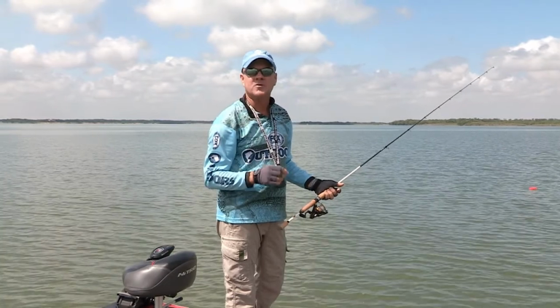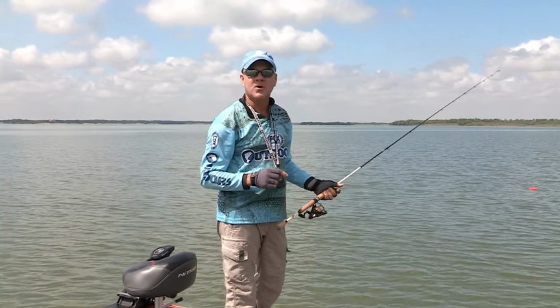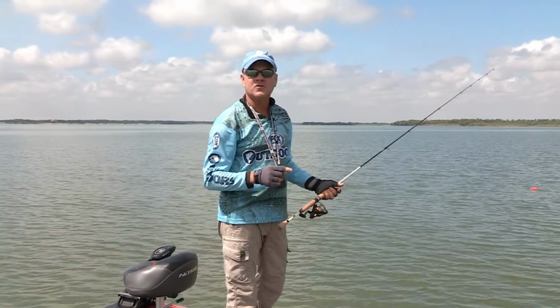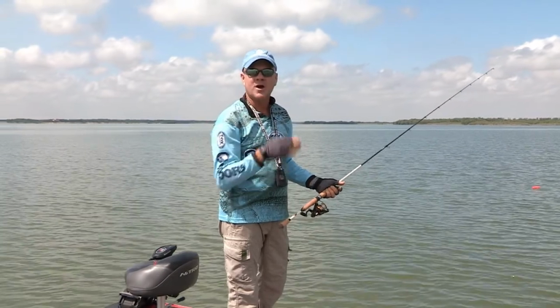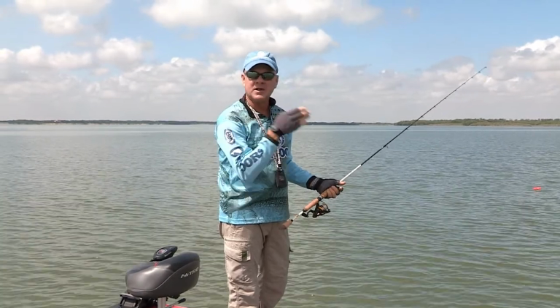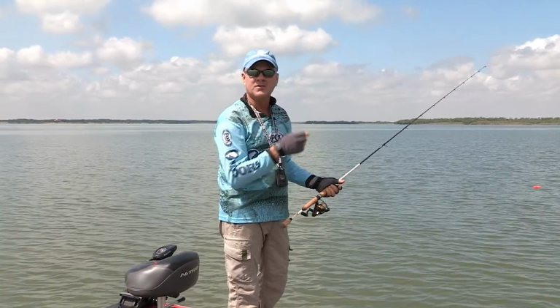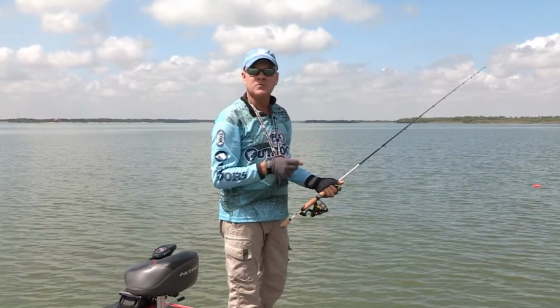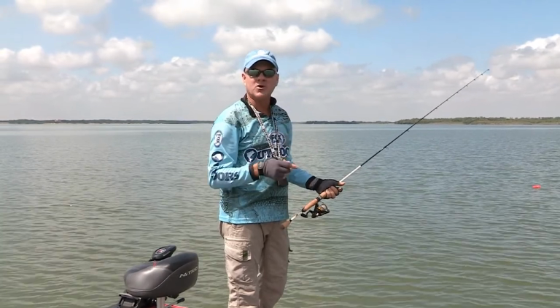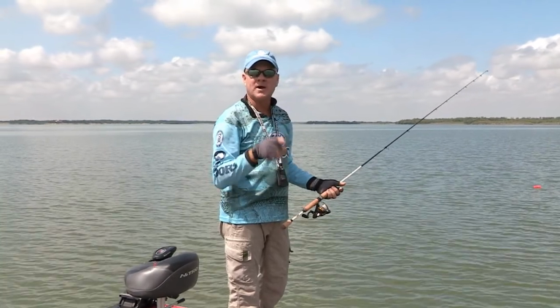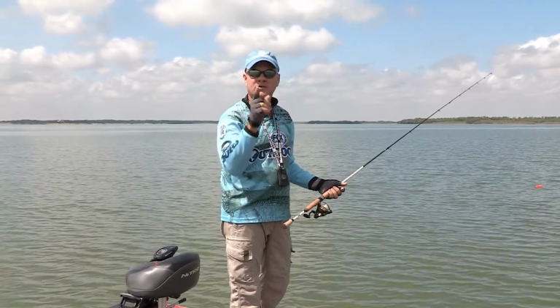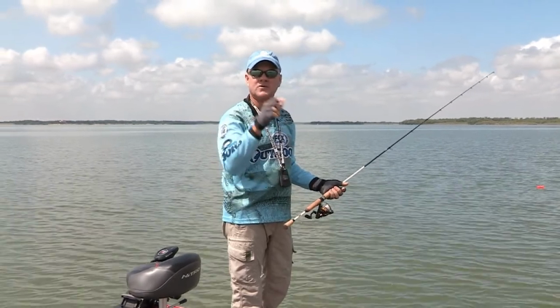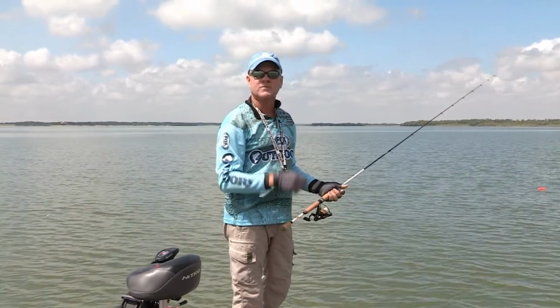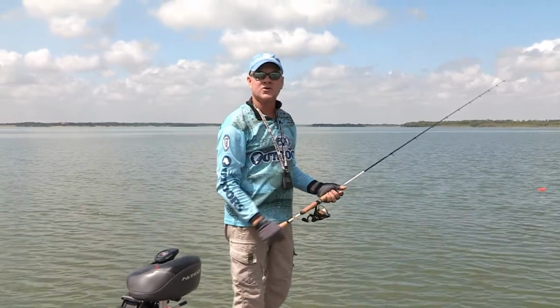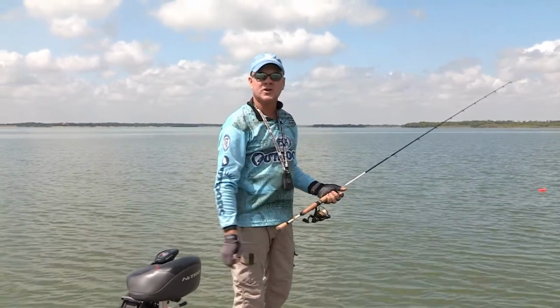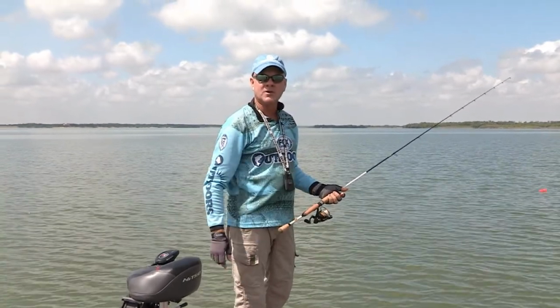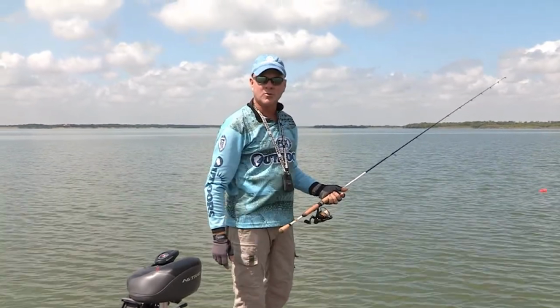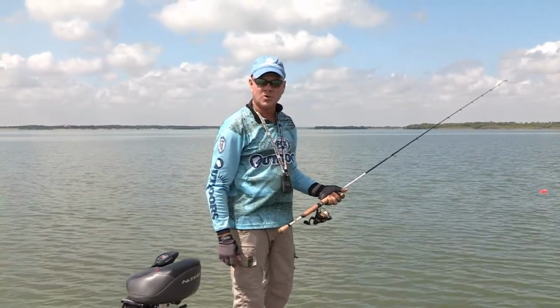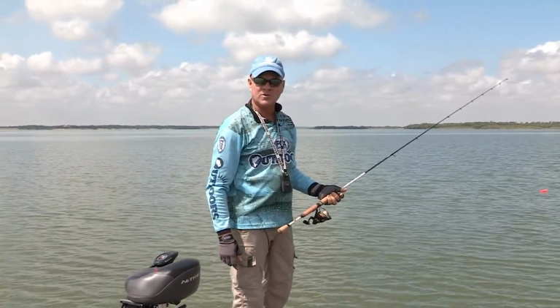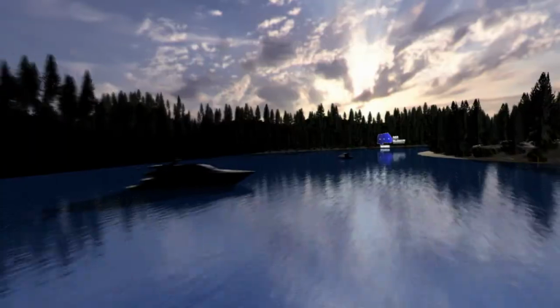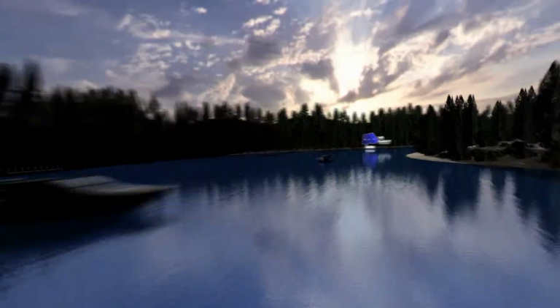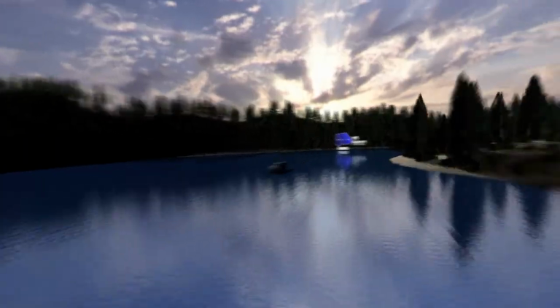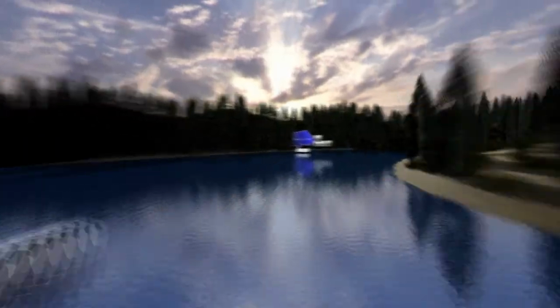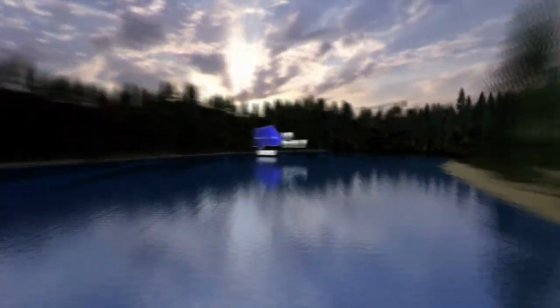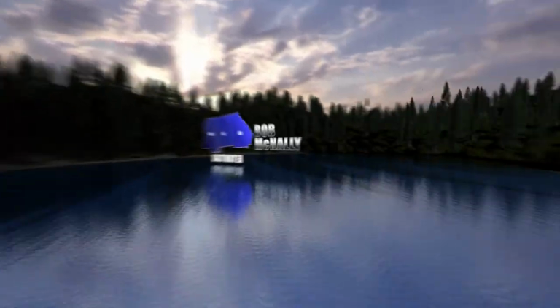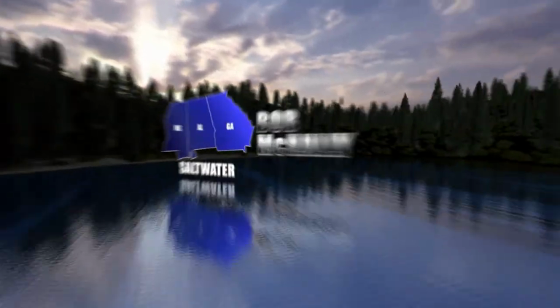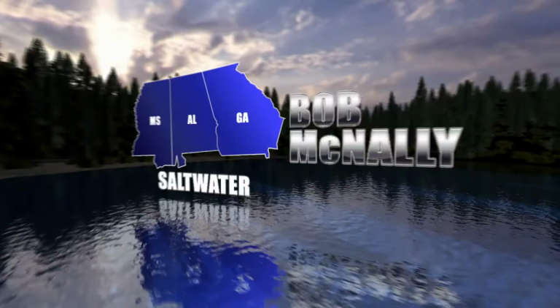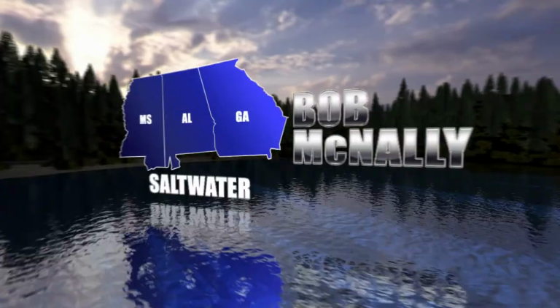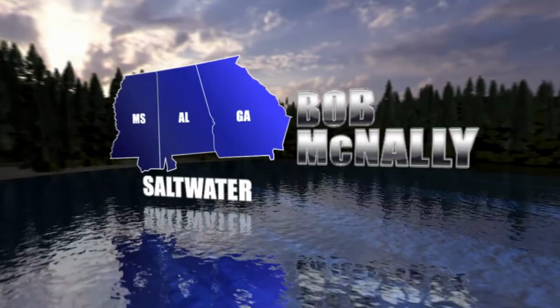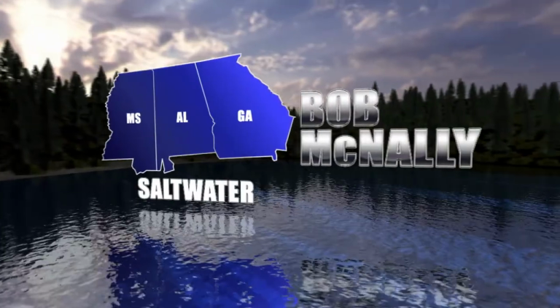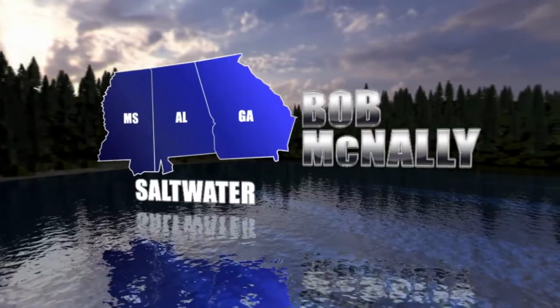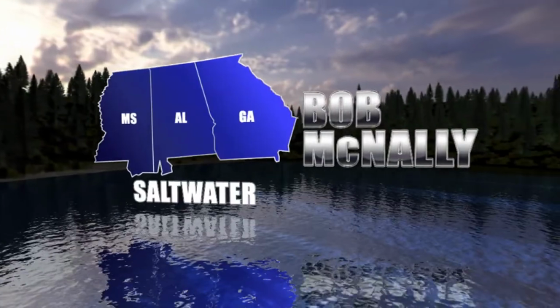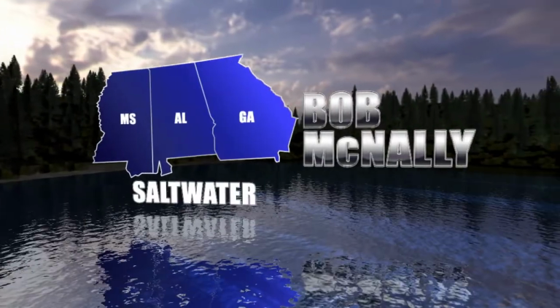Vertically only — no horizontal, no casting. That will get you bit and catch you the most crappie in these brush piles.